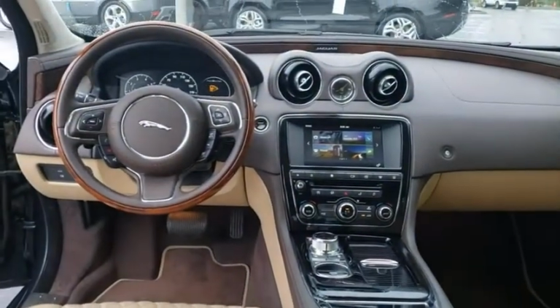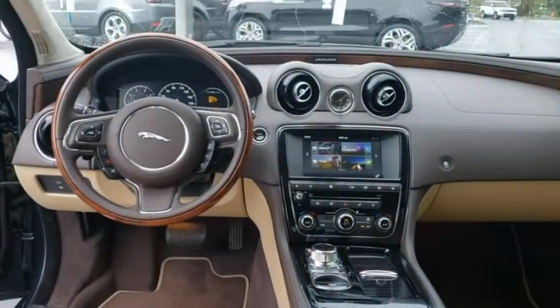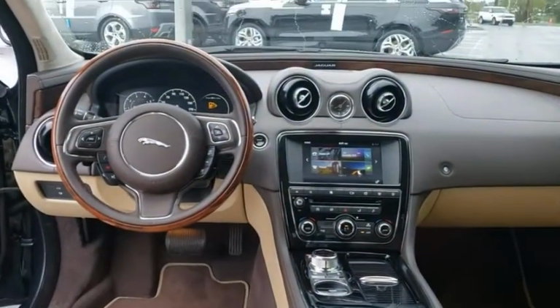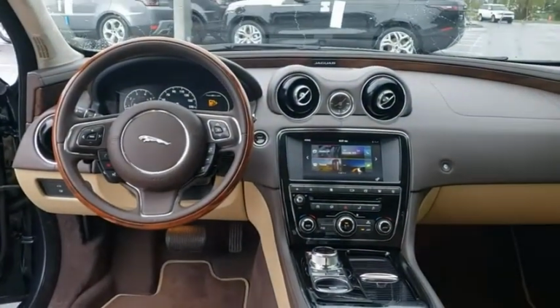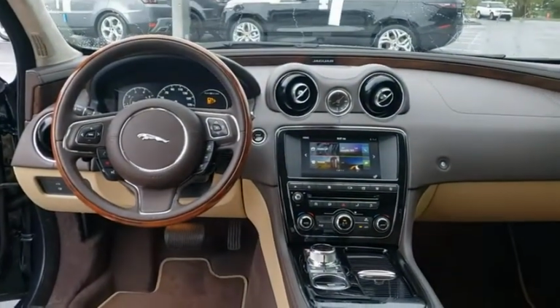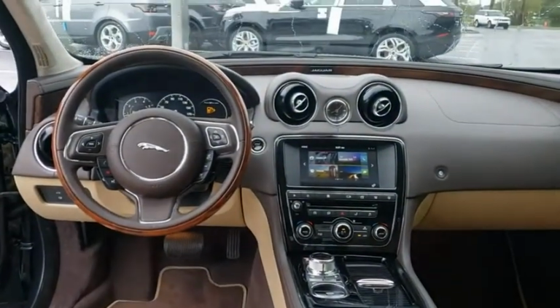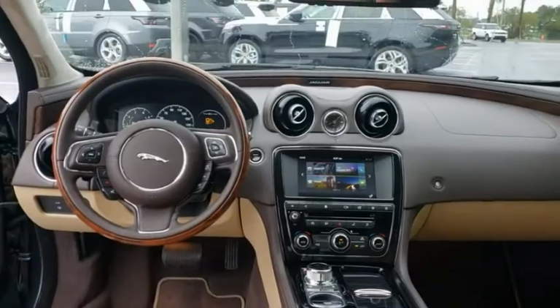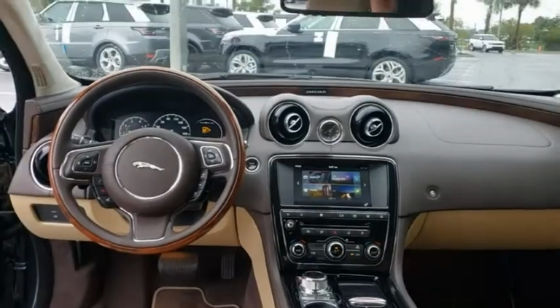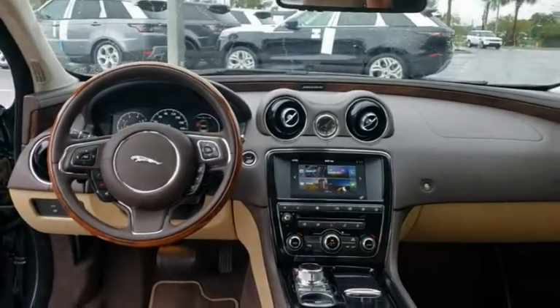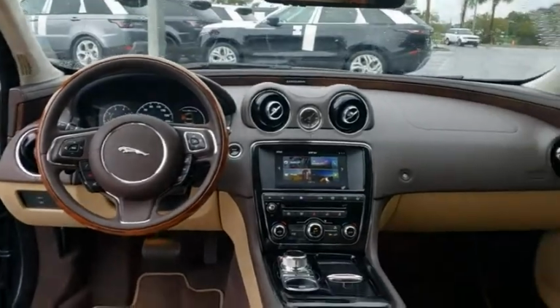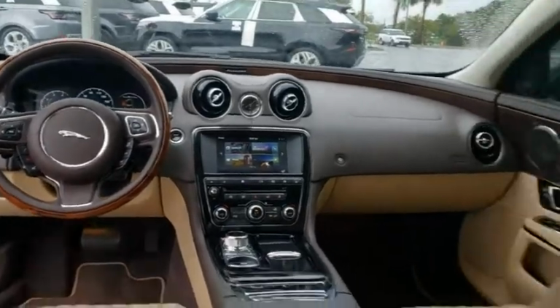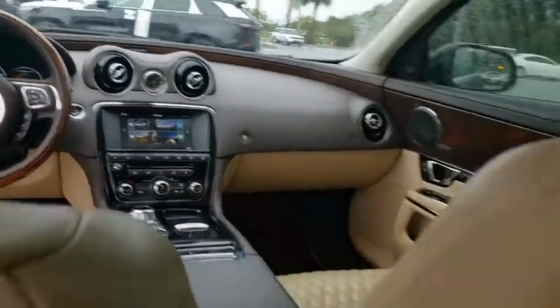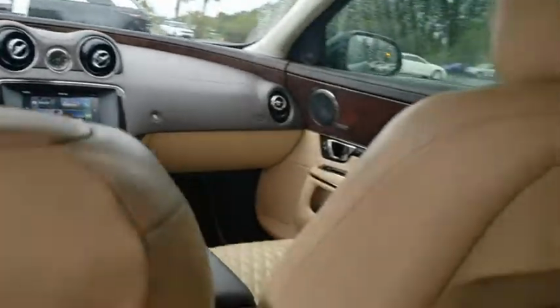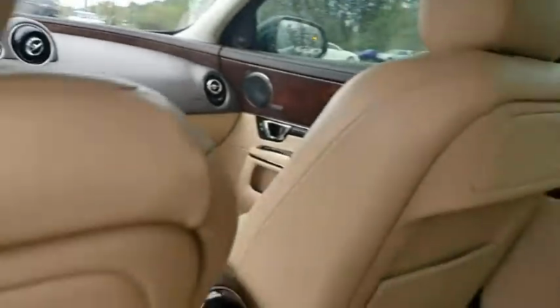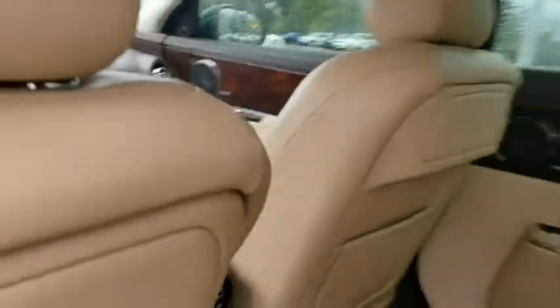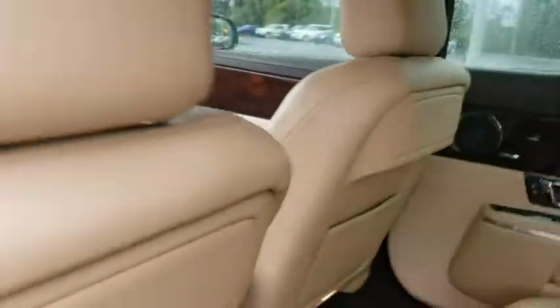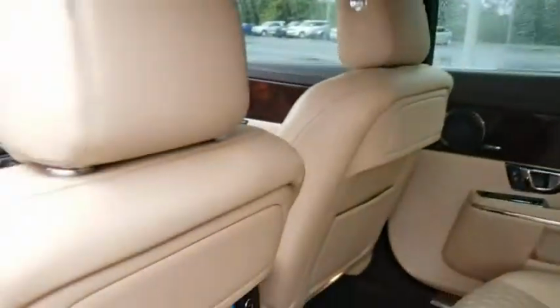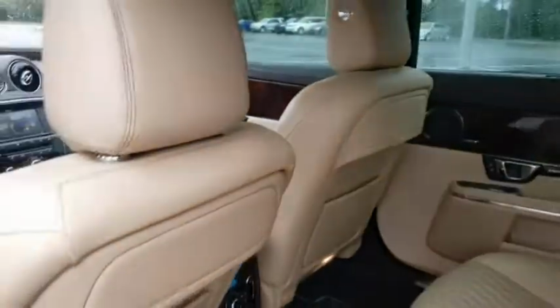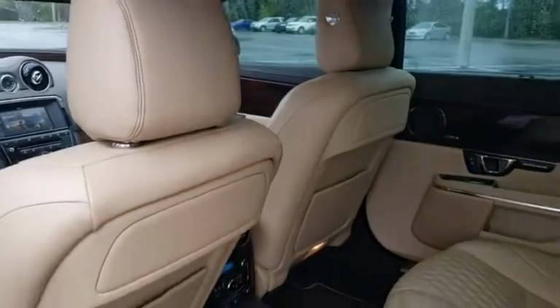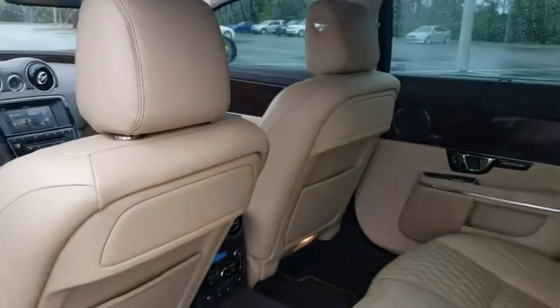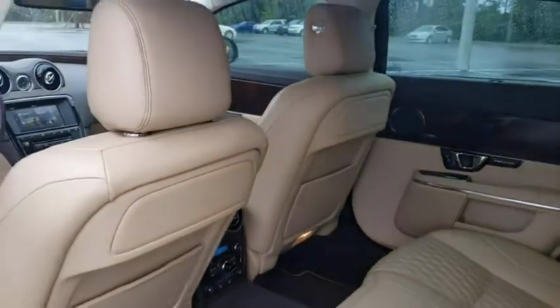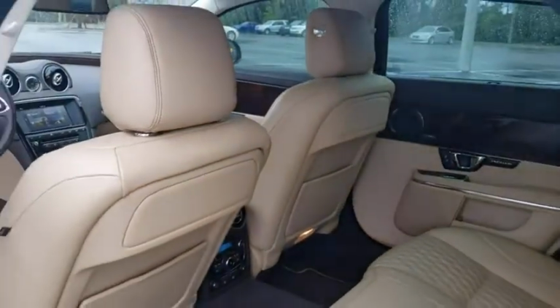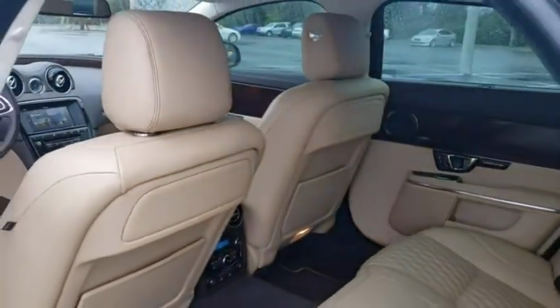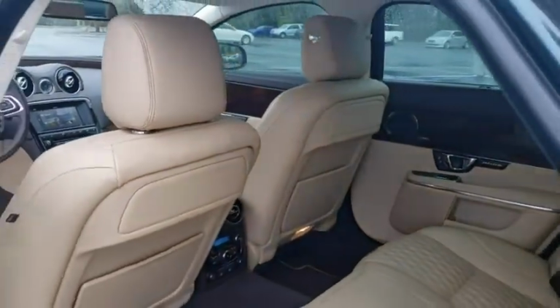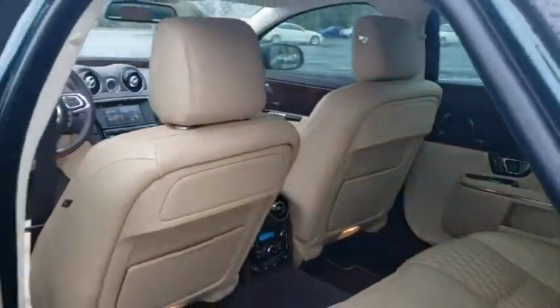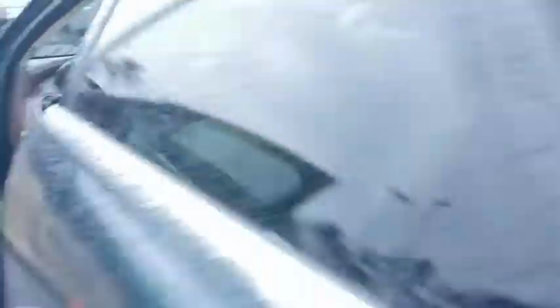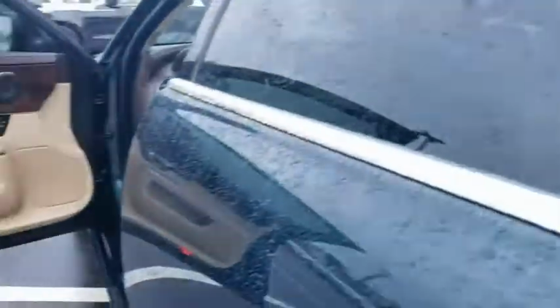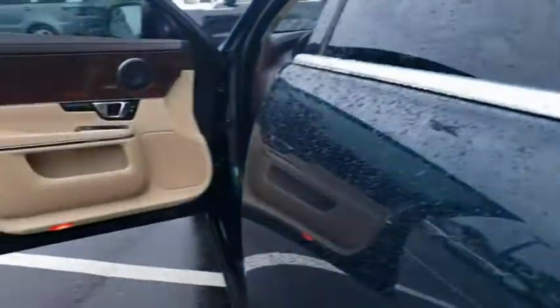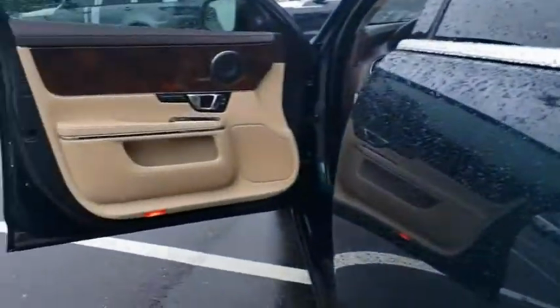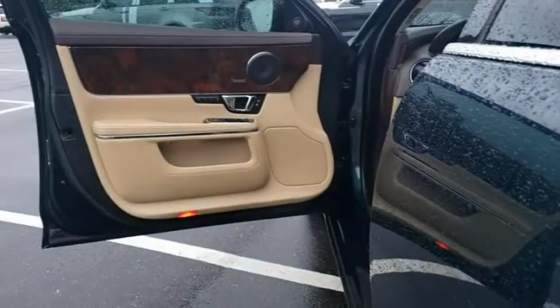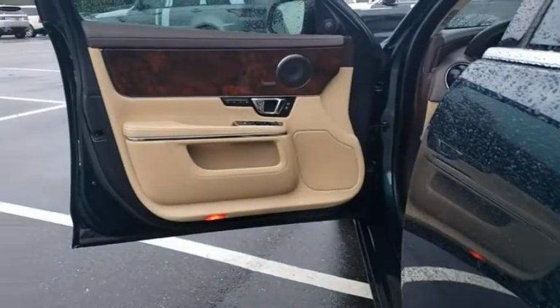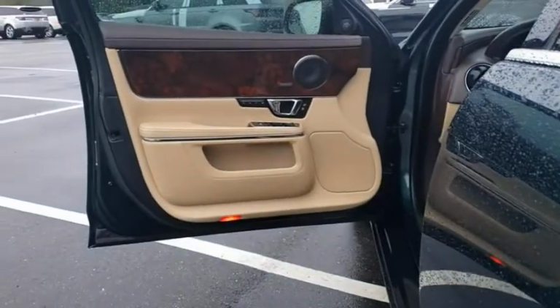Leather wrapped steering wheel, adjustable steering wheel, power steering, keyless start, auto dimming rear view mirror, aluminum wheels.